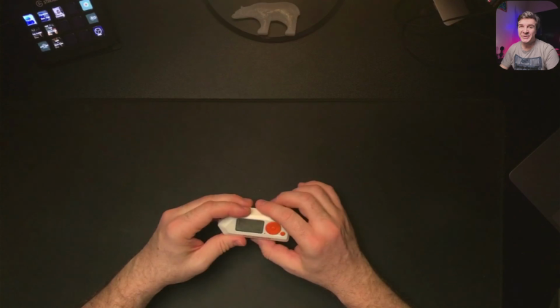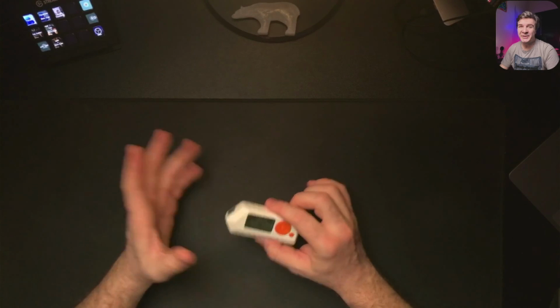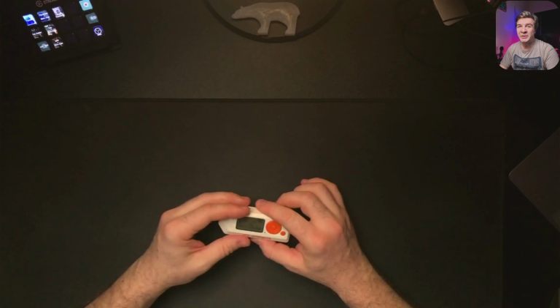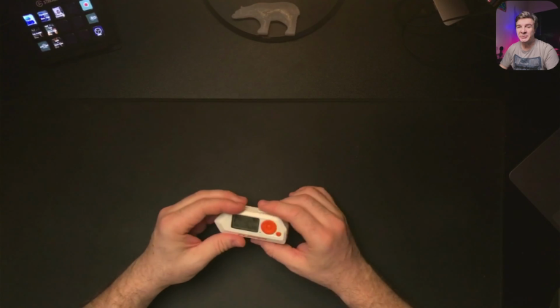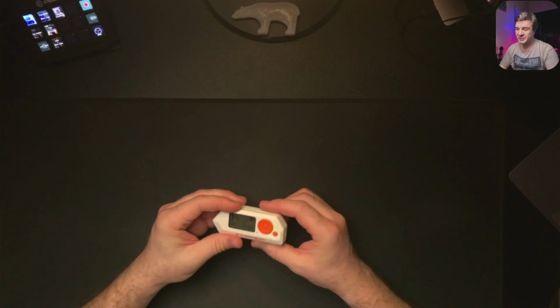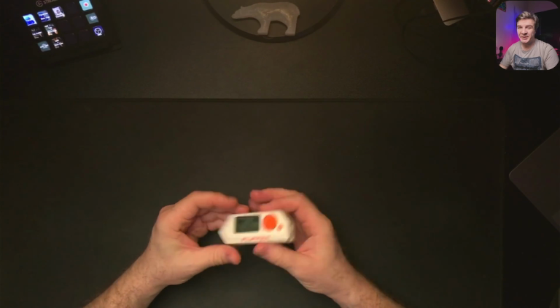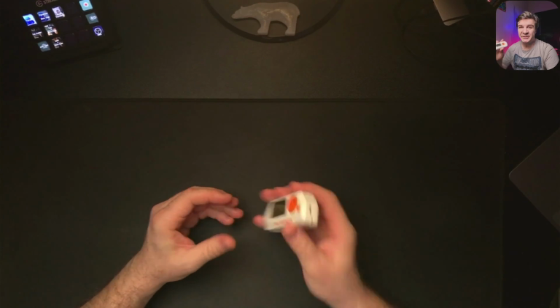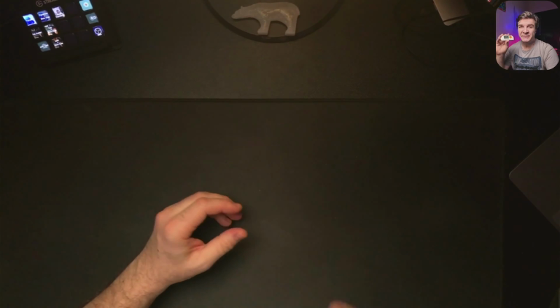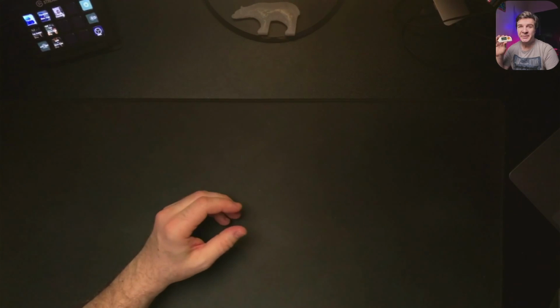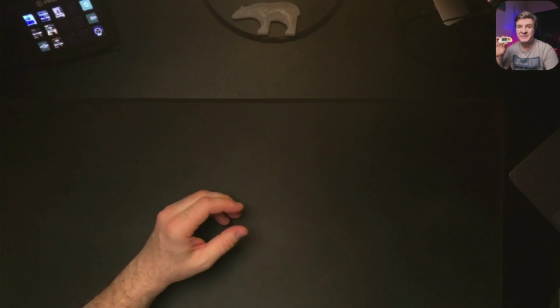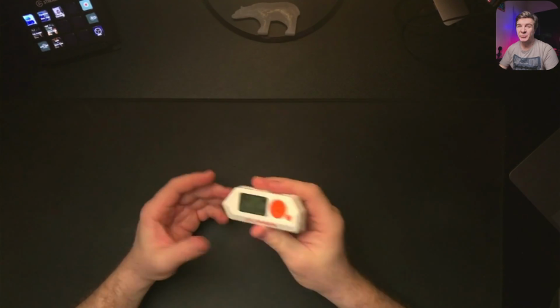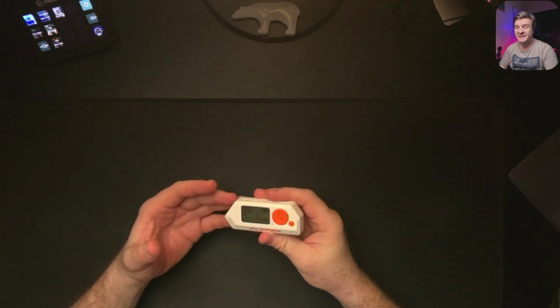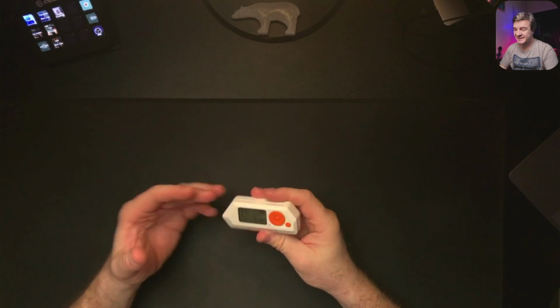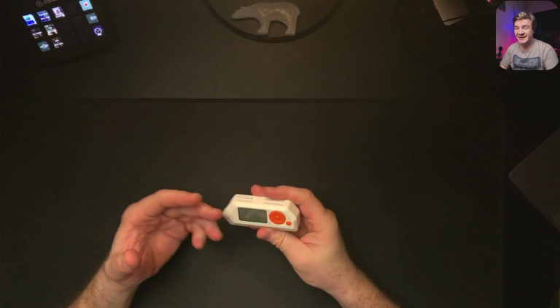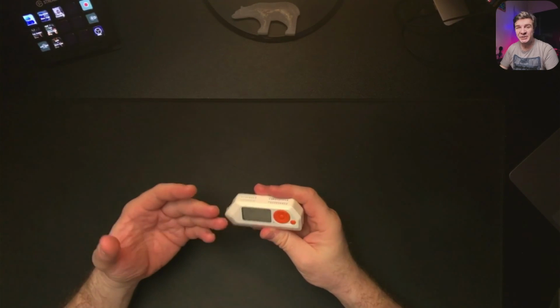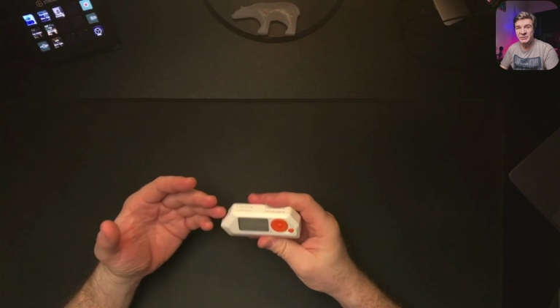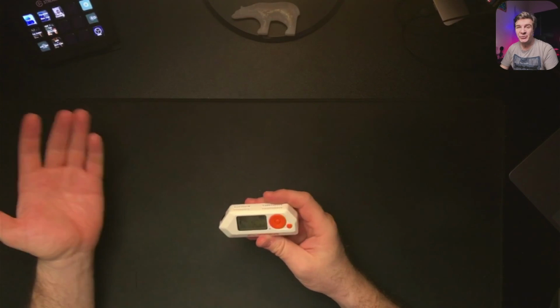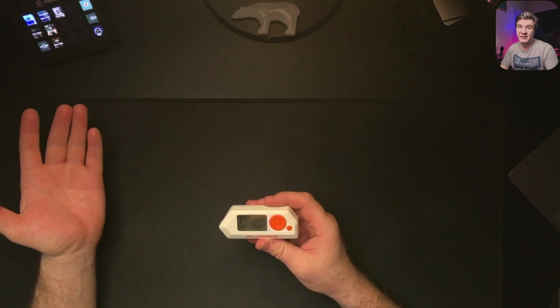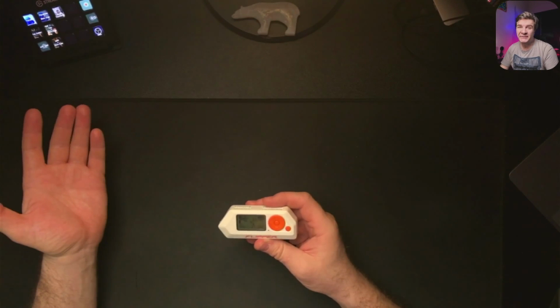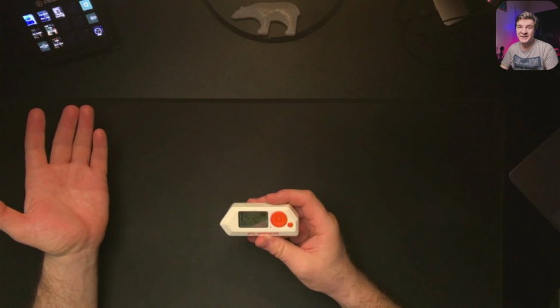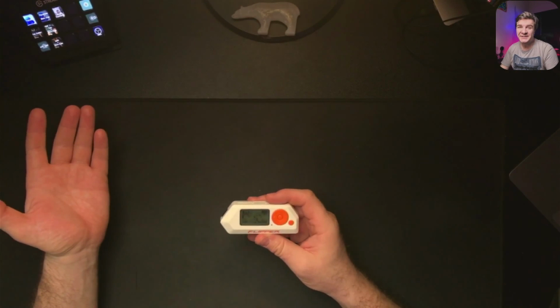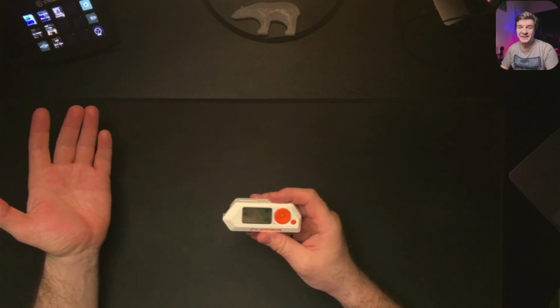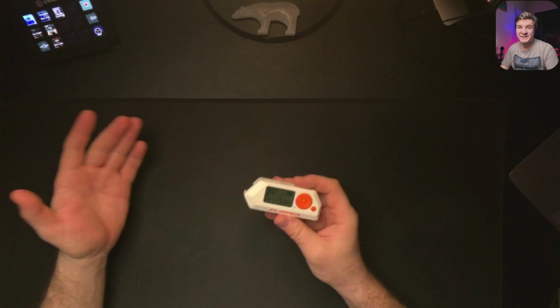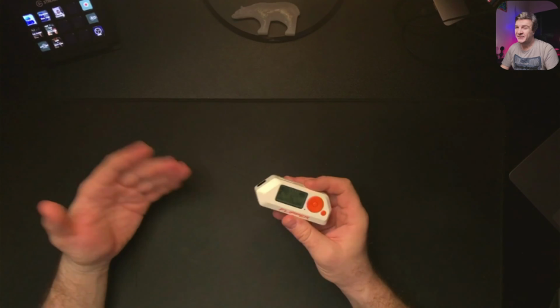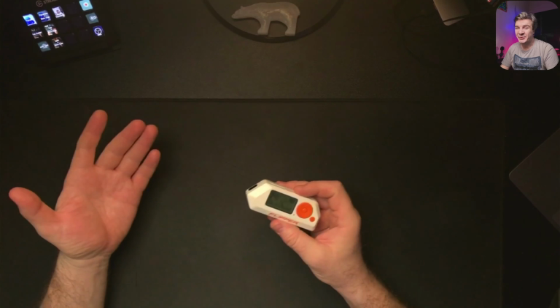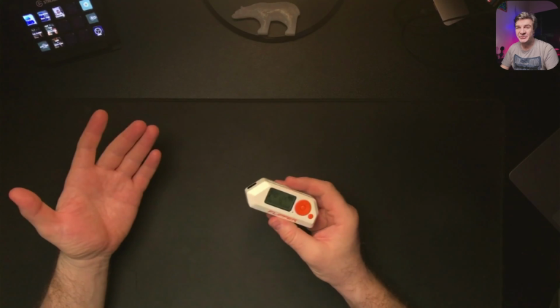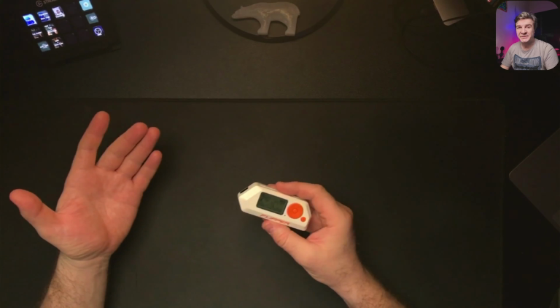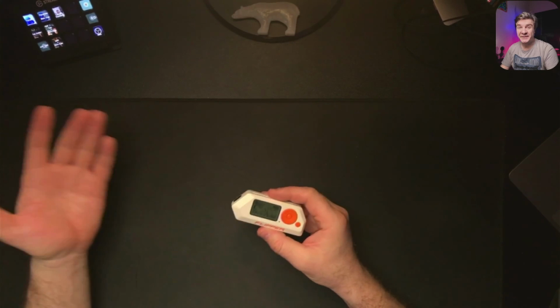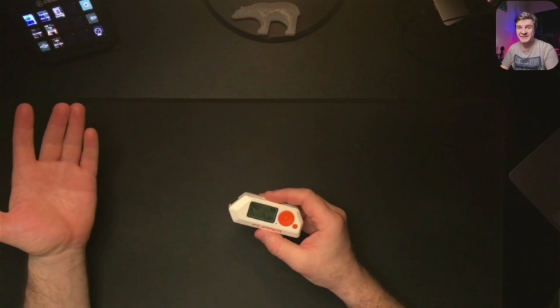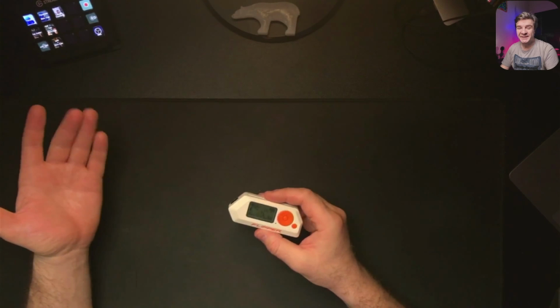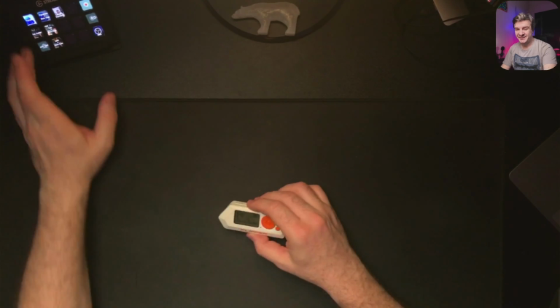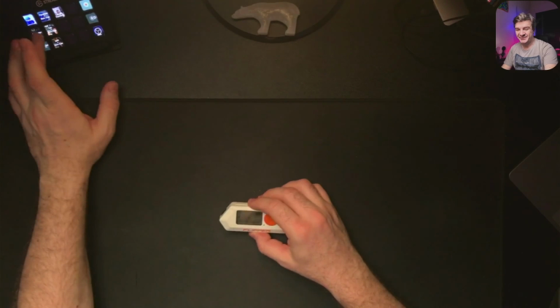Today we are going to talk about the Flipper Zero — what this device can do with RFIDs, NFC, remote controls, and things like that. Let's start.